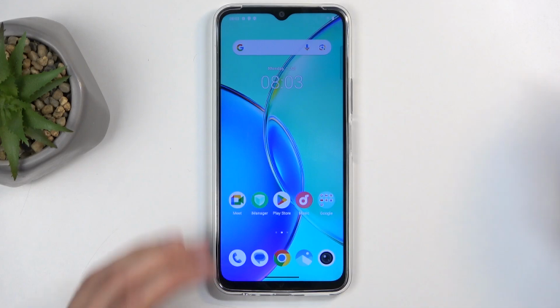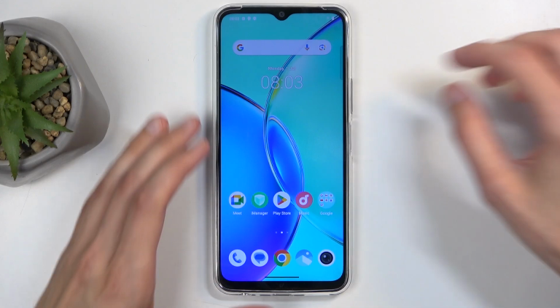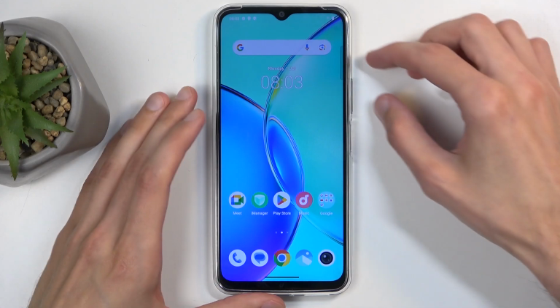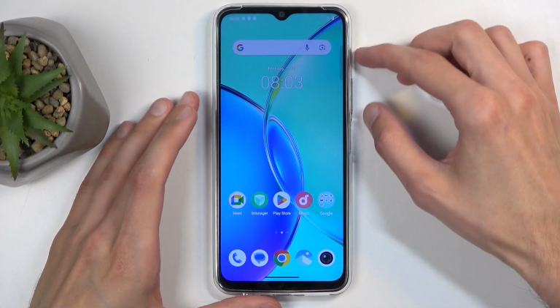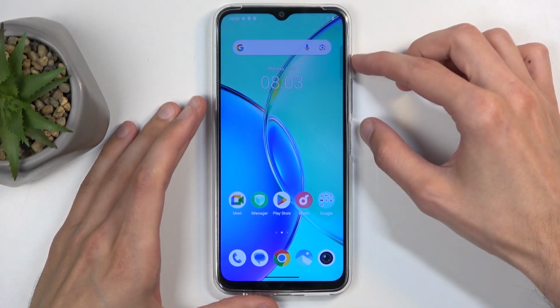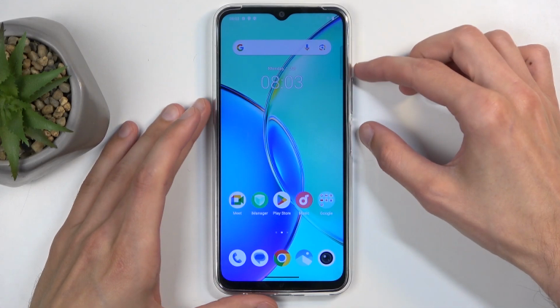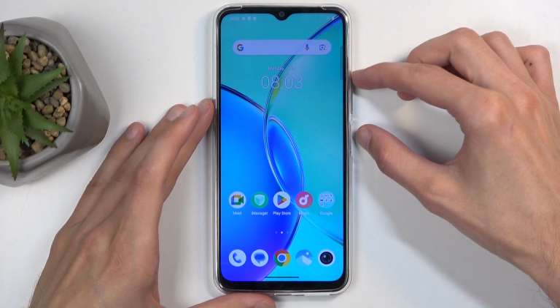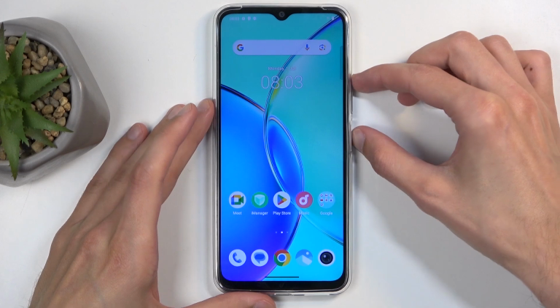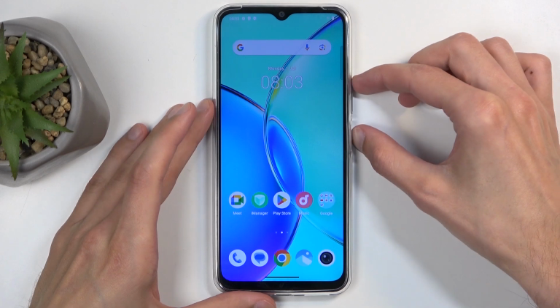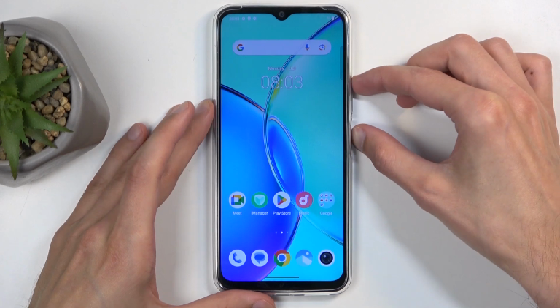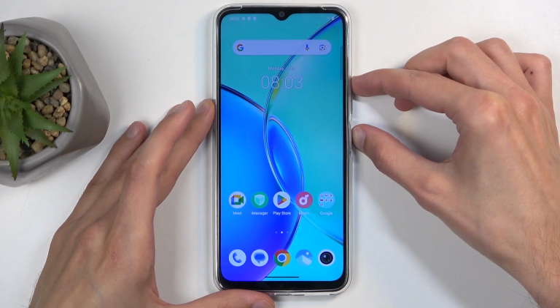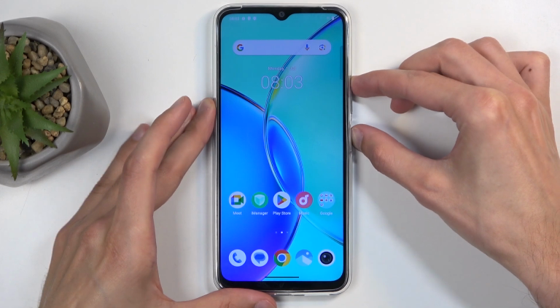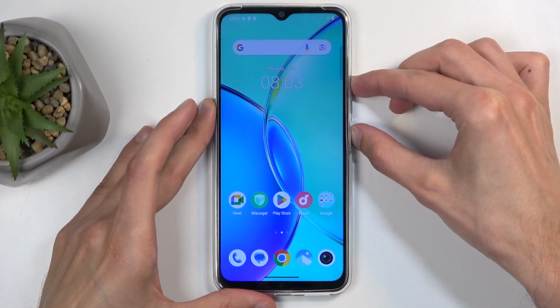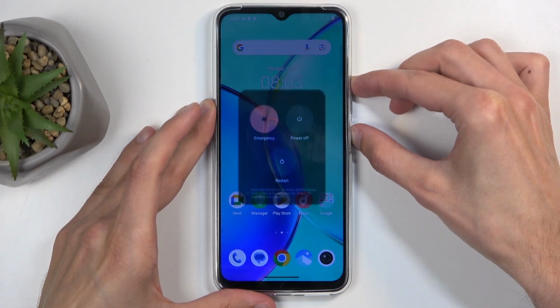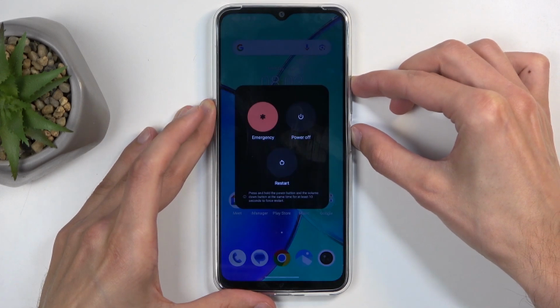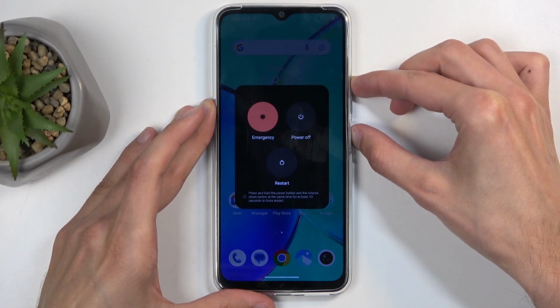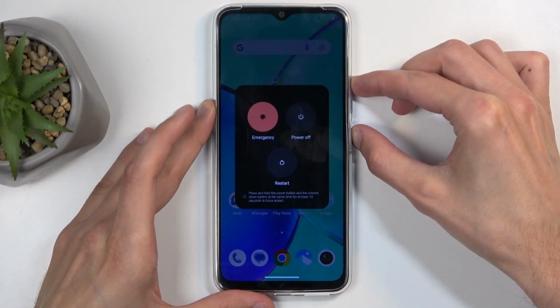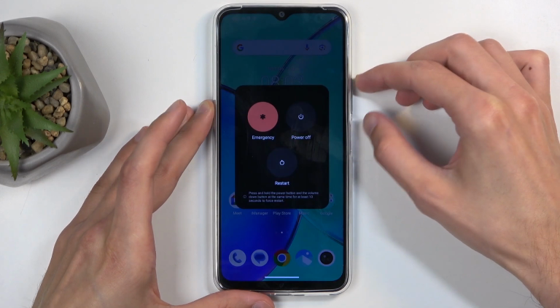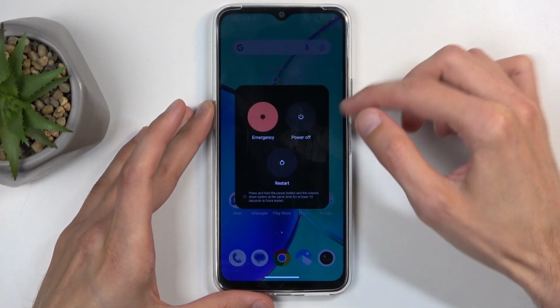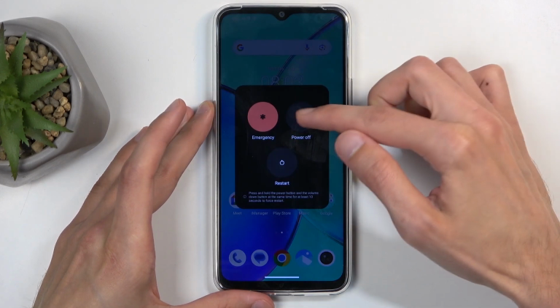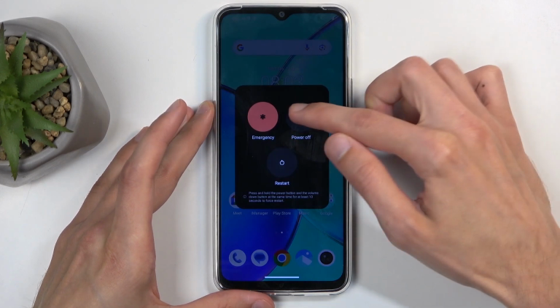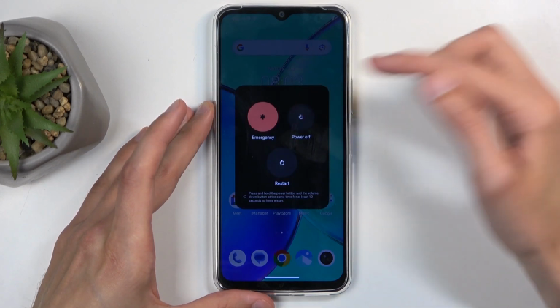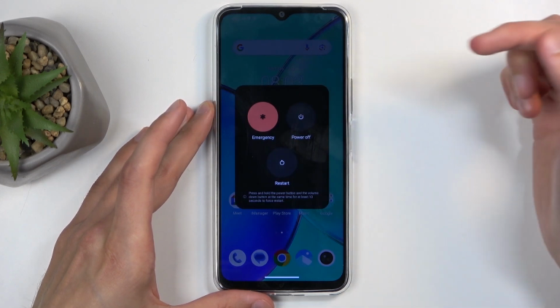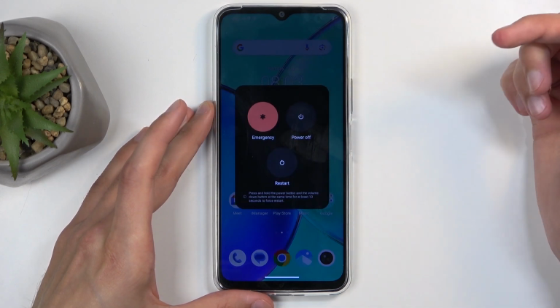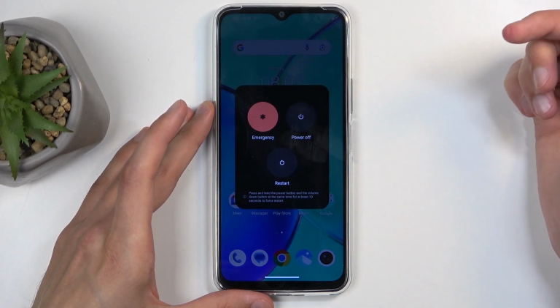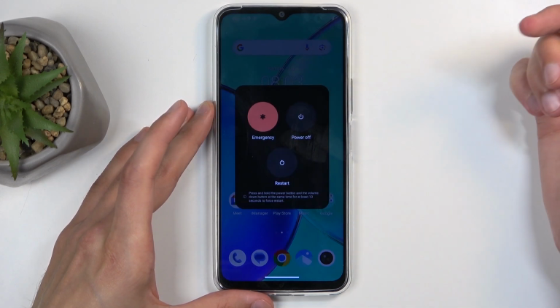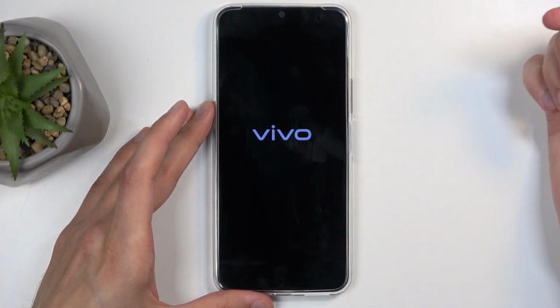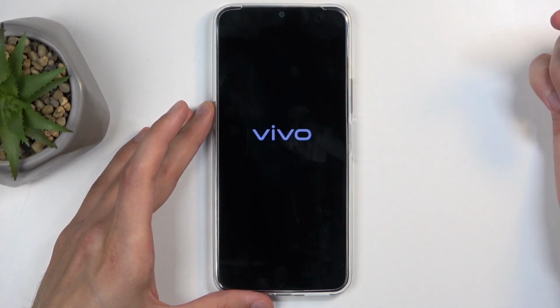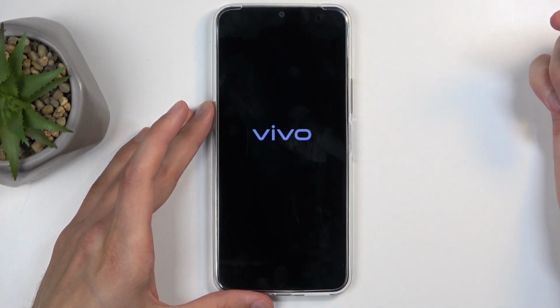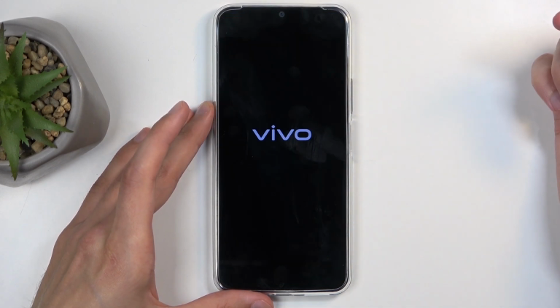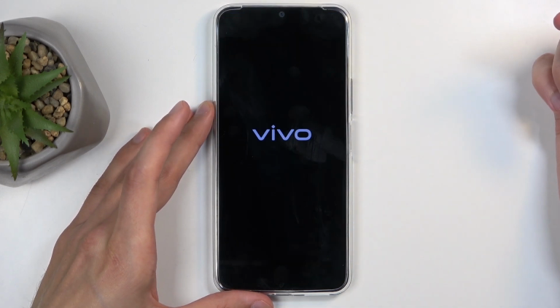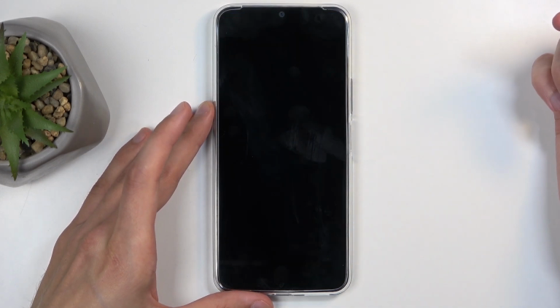To get started, hold the power button and volume up at the same time, and from the boot options select power off.